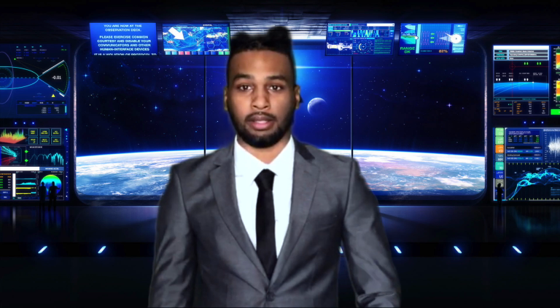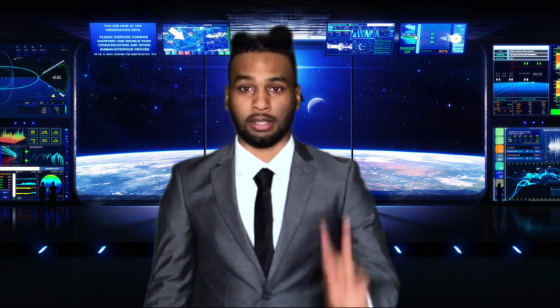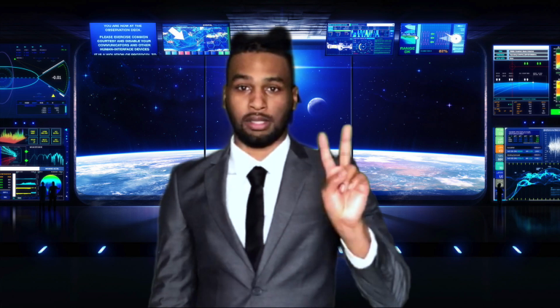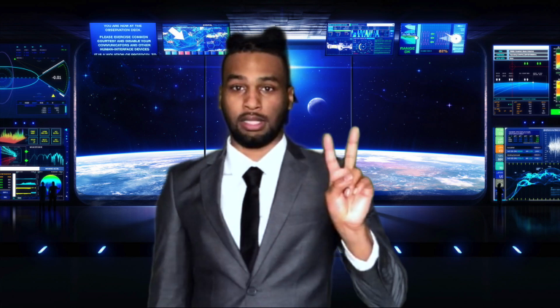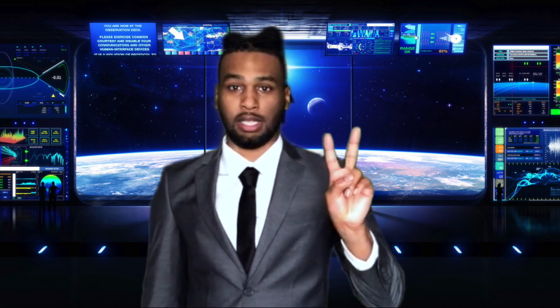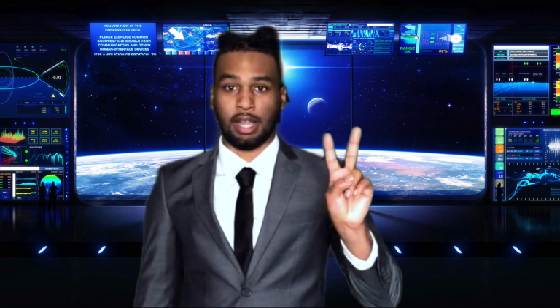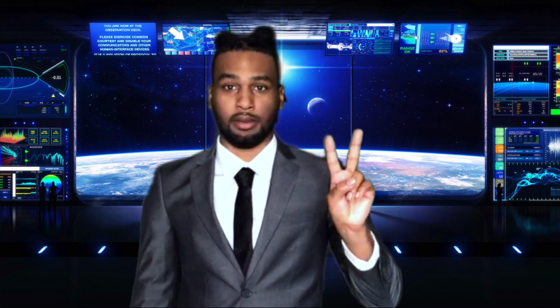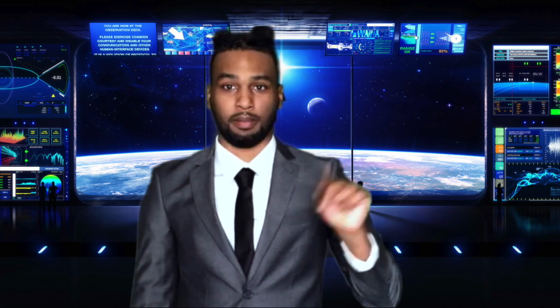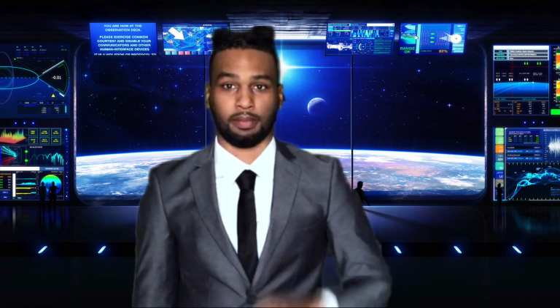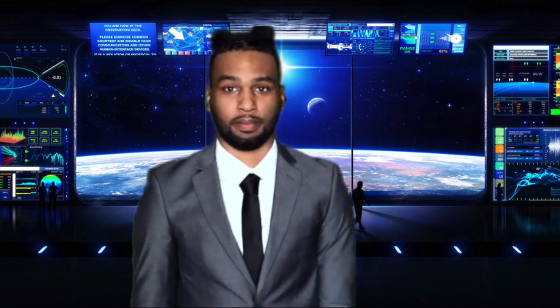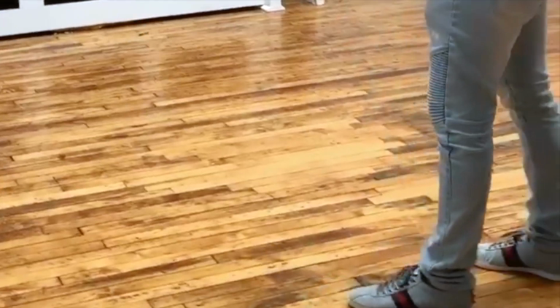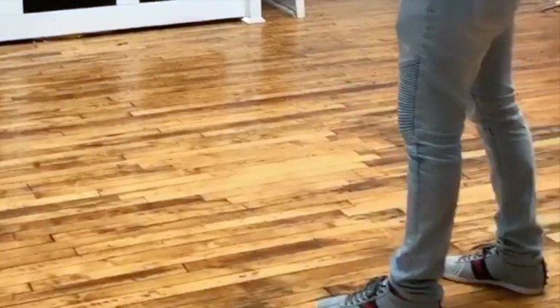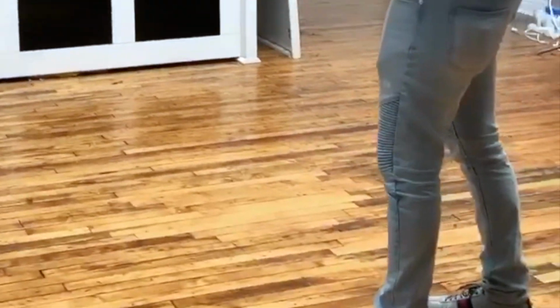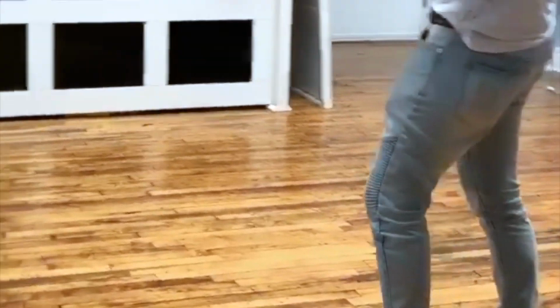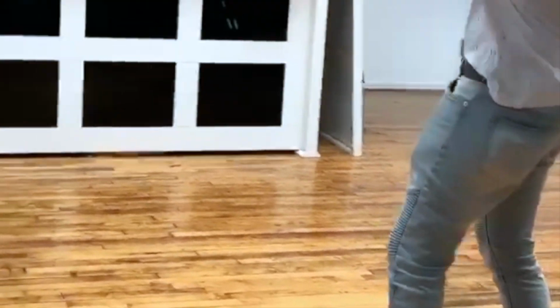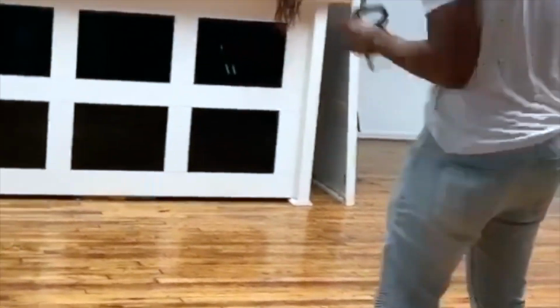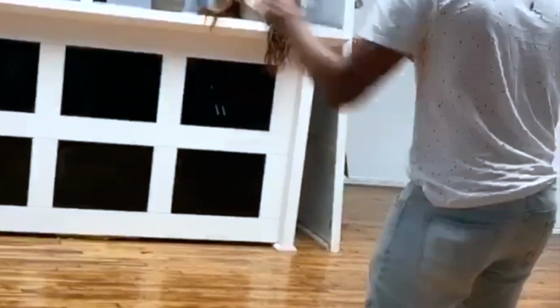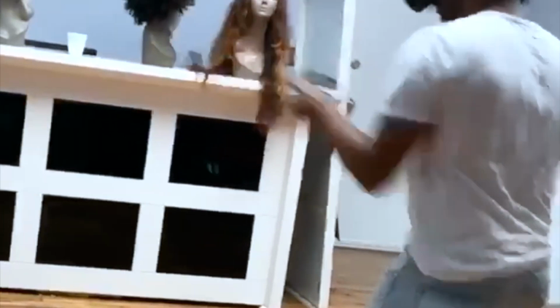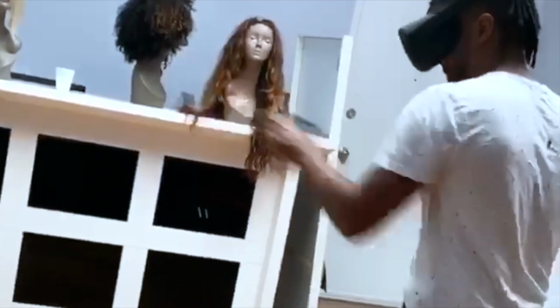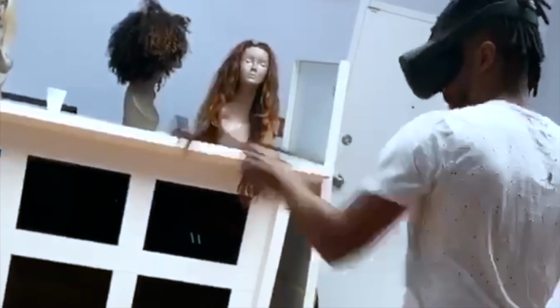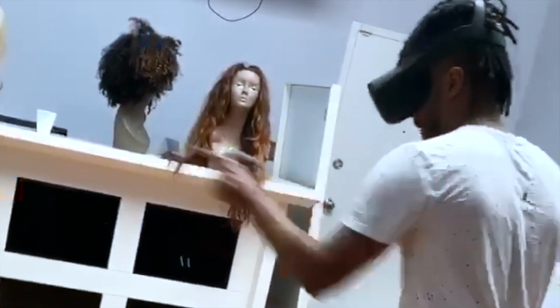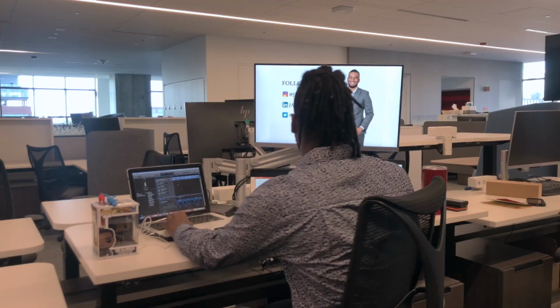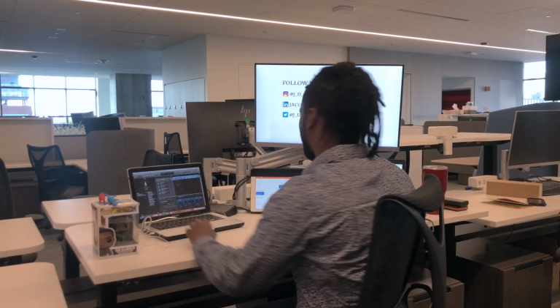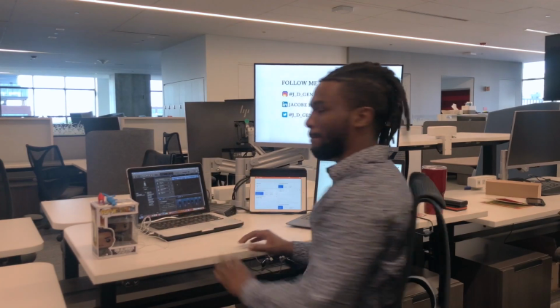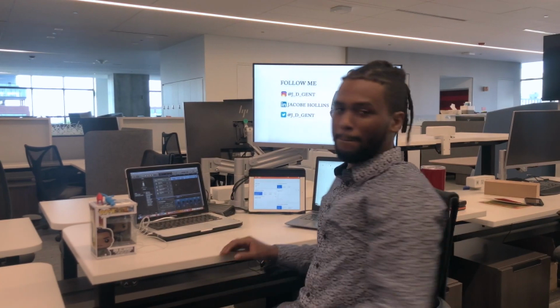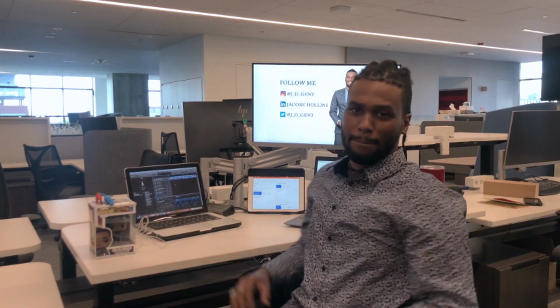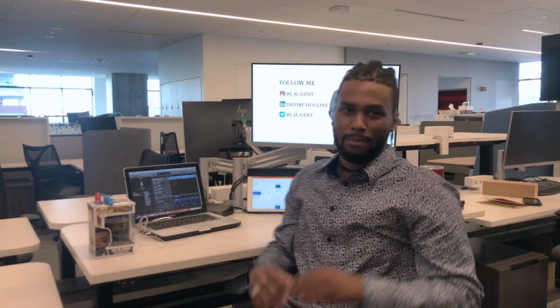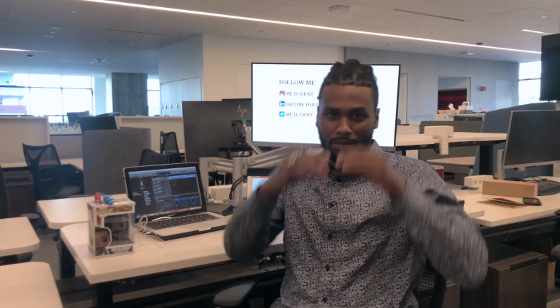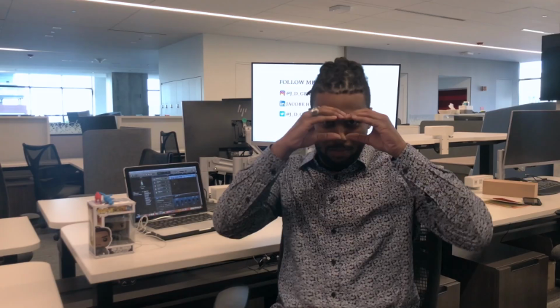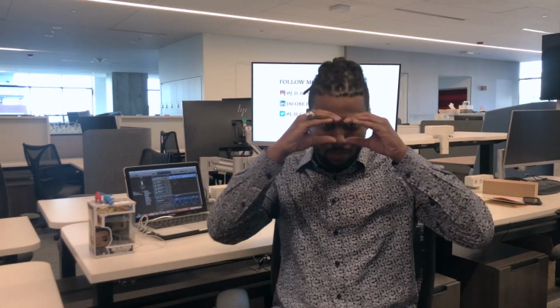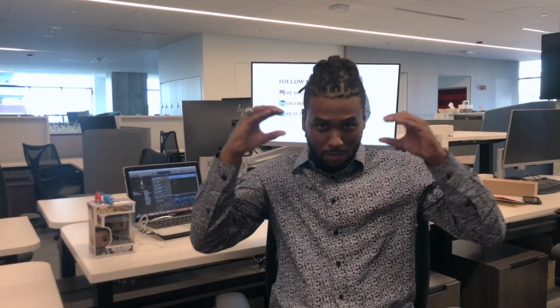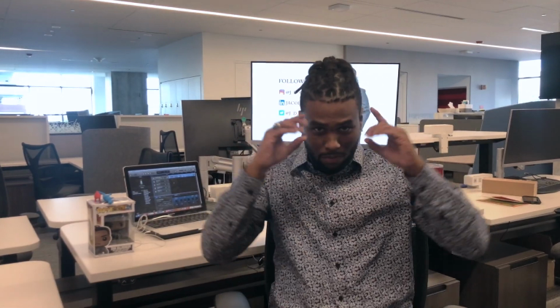What's up ladies and gents, boys and girls, it's JD, the most fly guy in Tekken Digital, the same guy that brings you that visual.